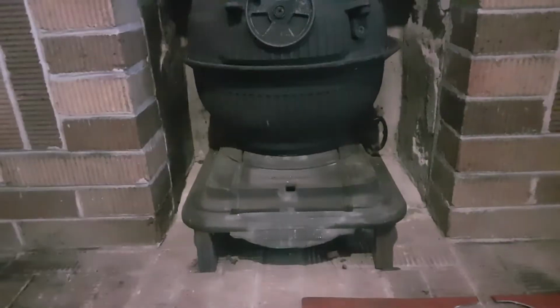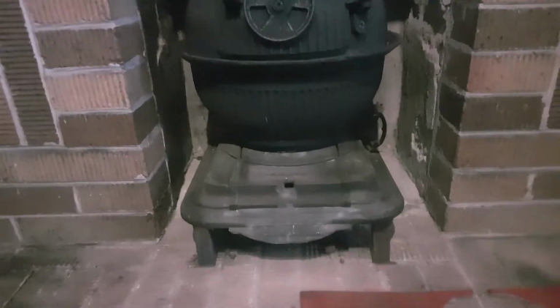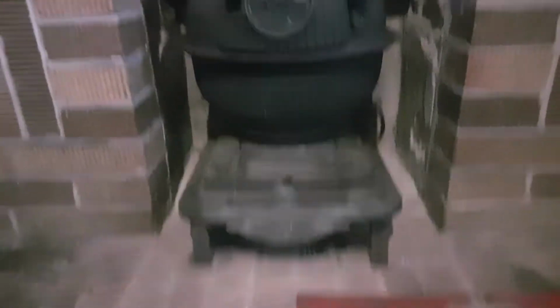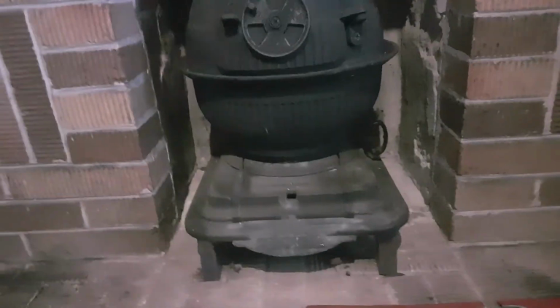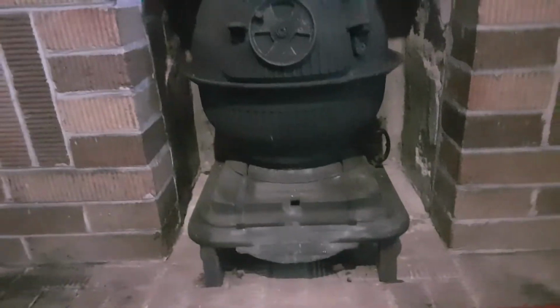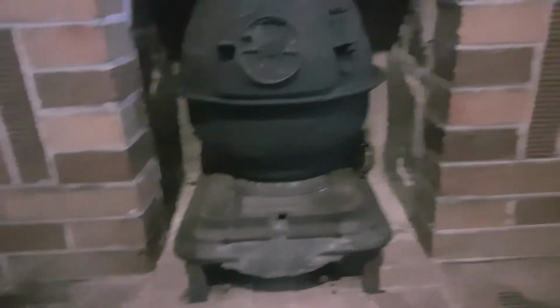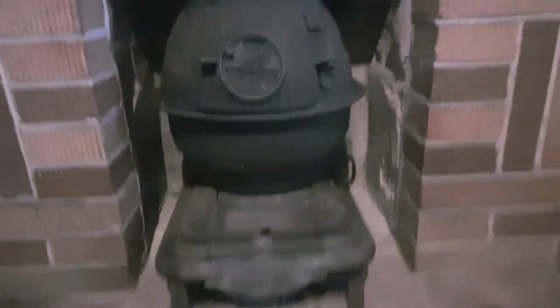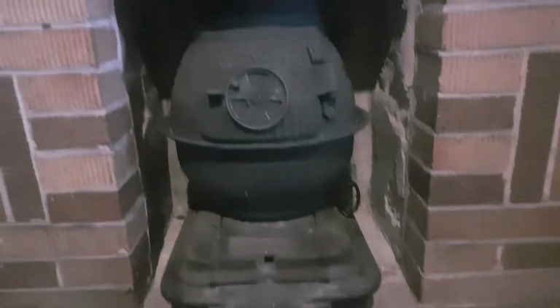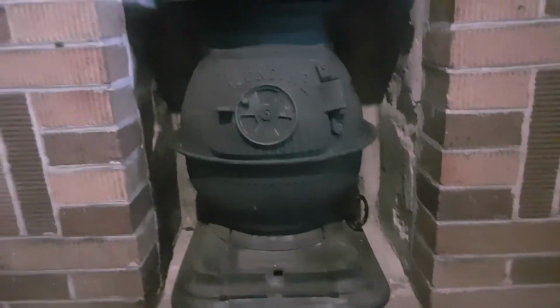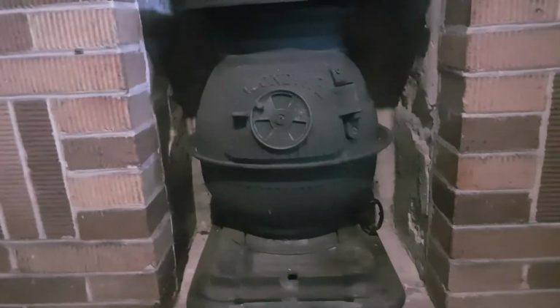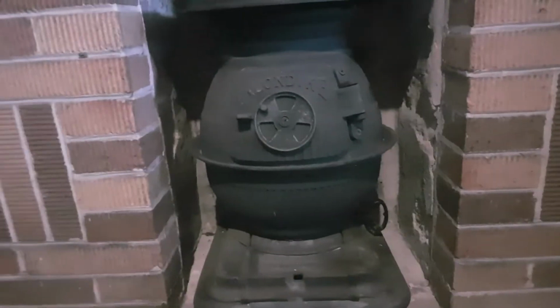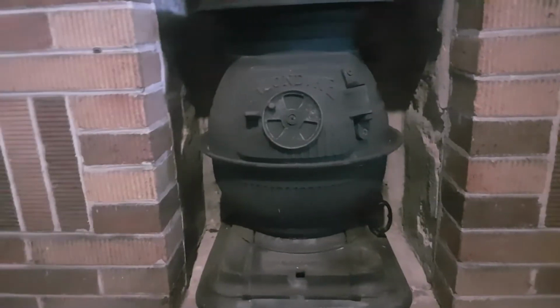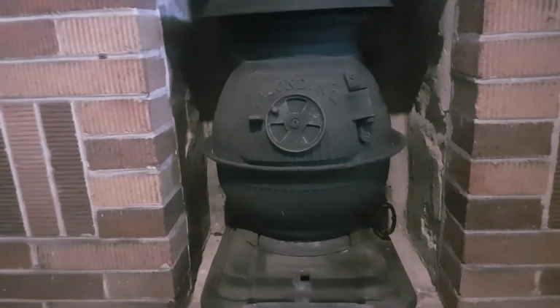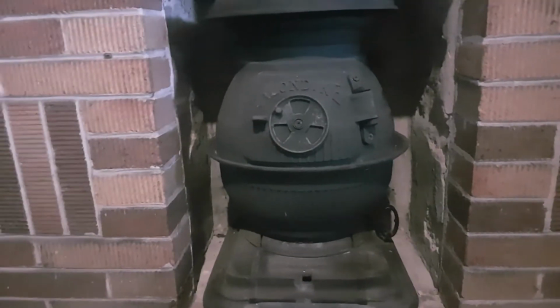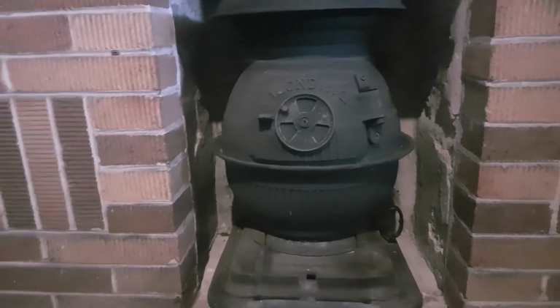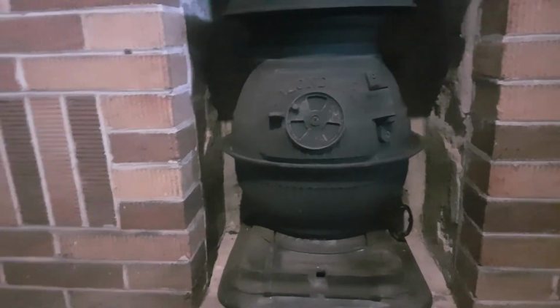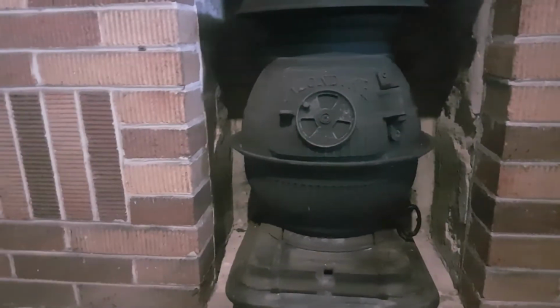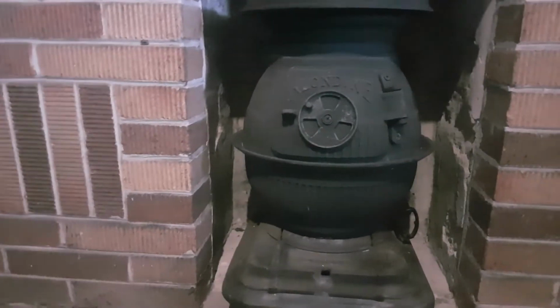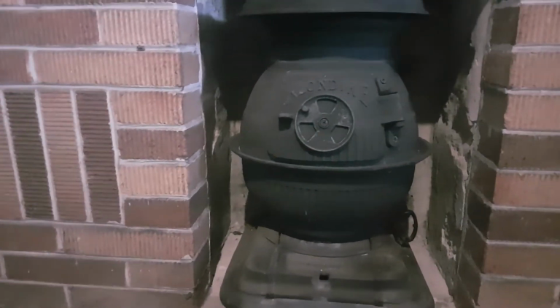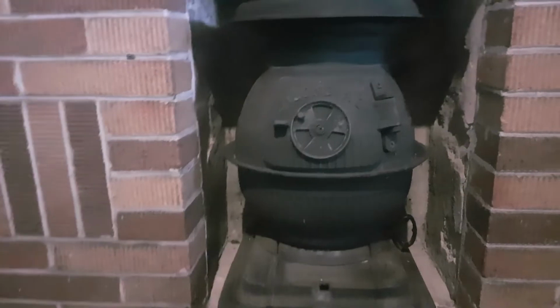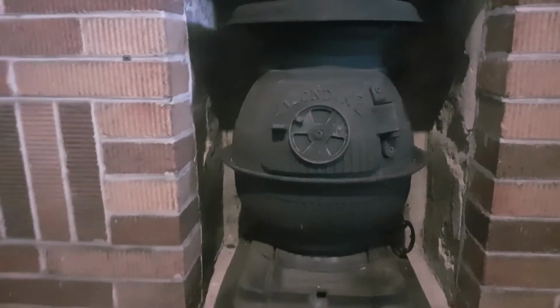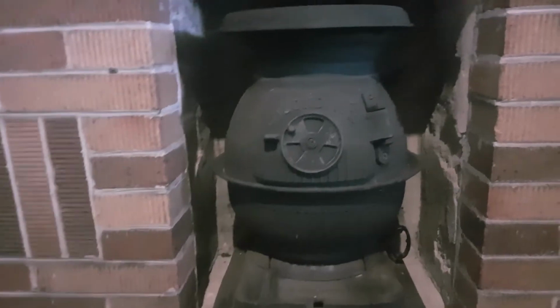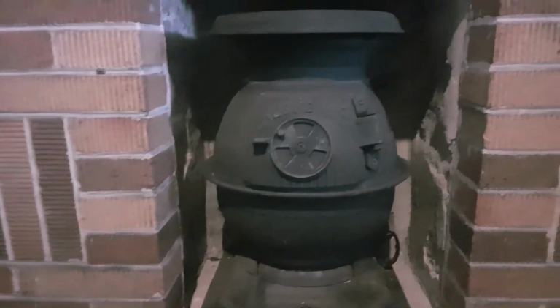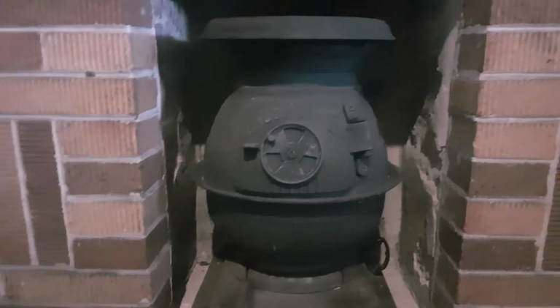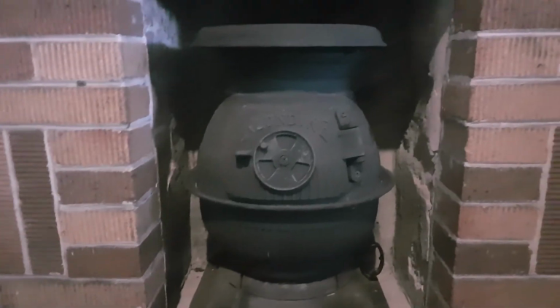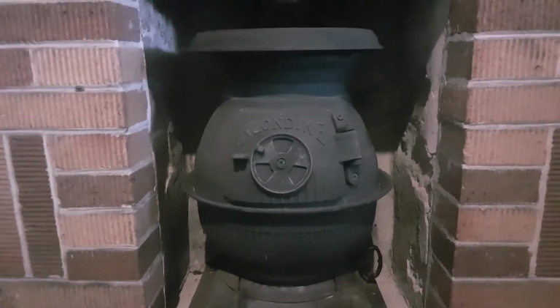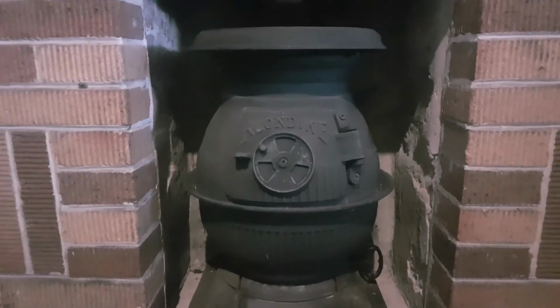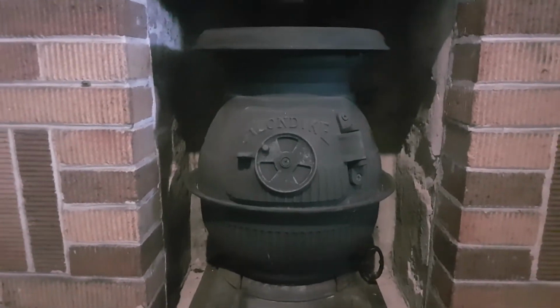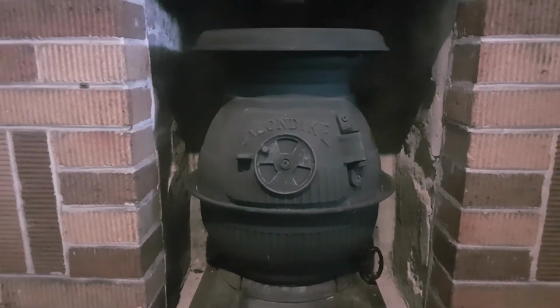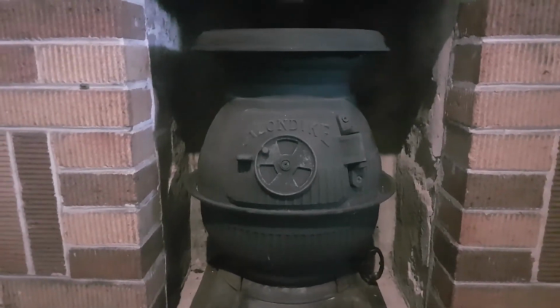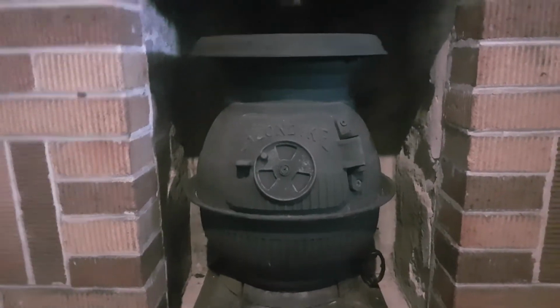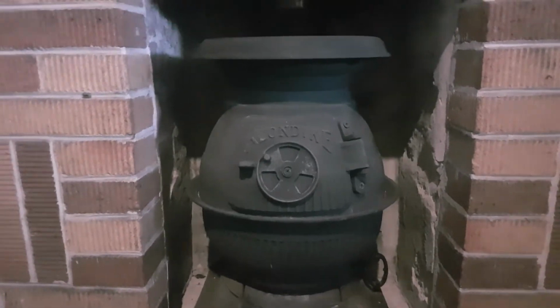It's a good little heater, especially on these cold winter nights.